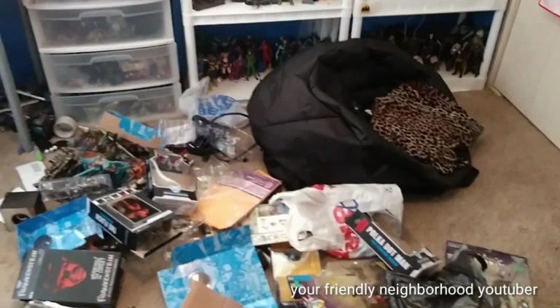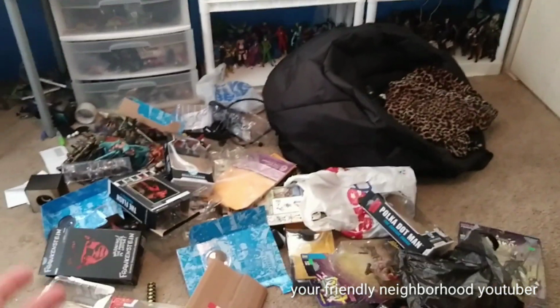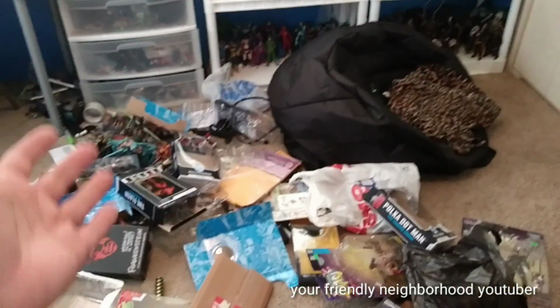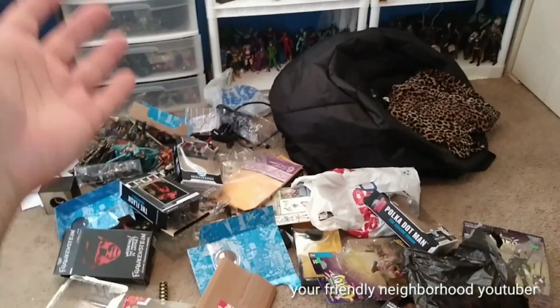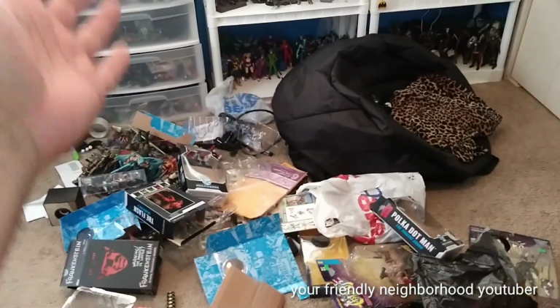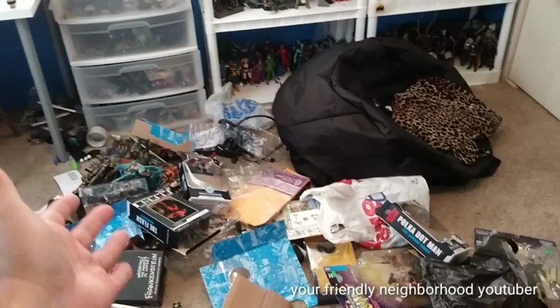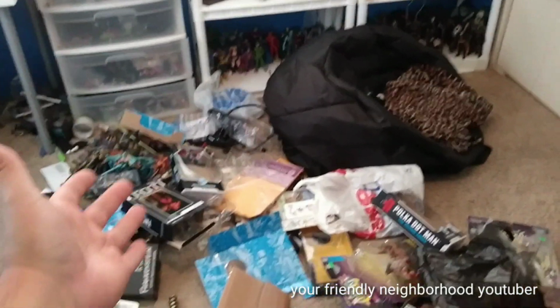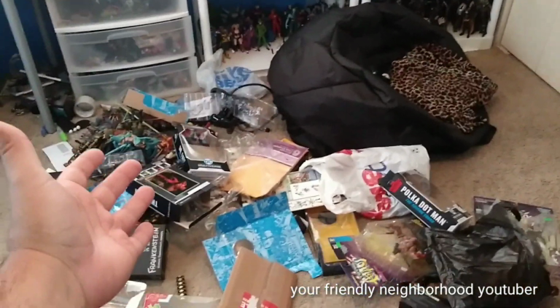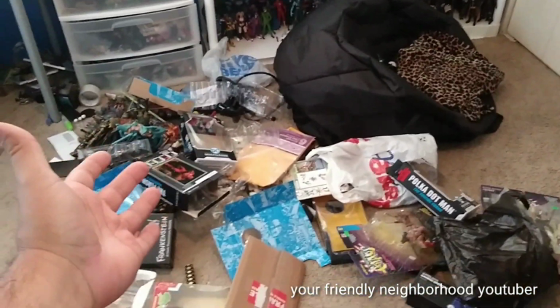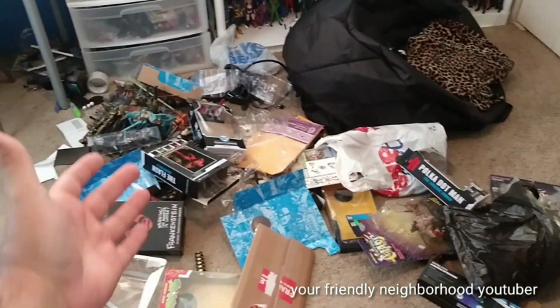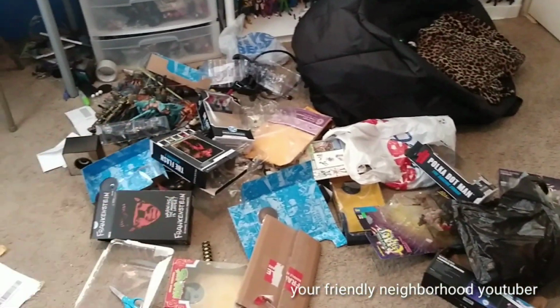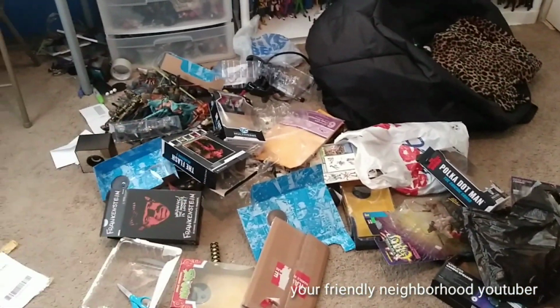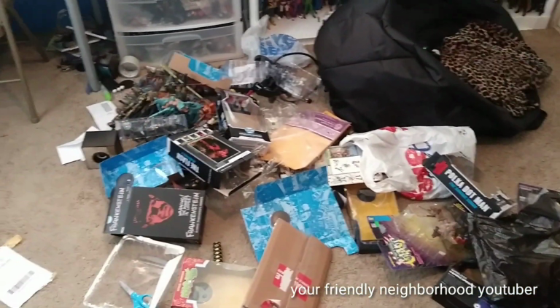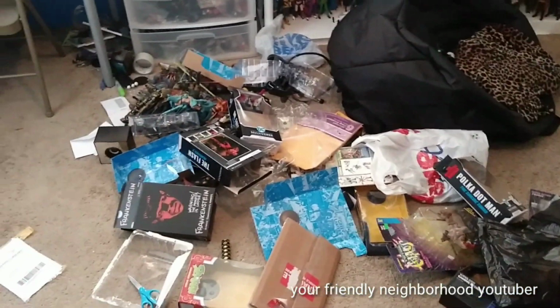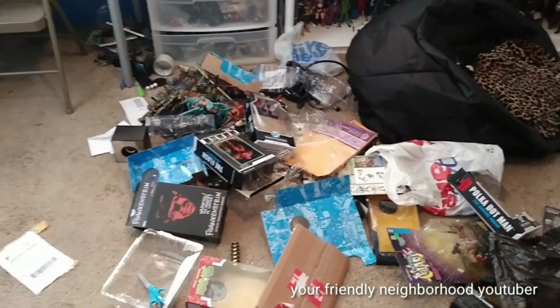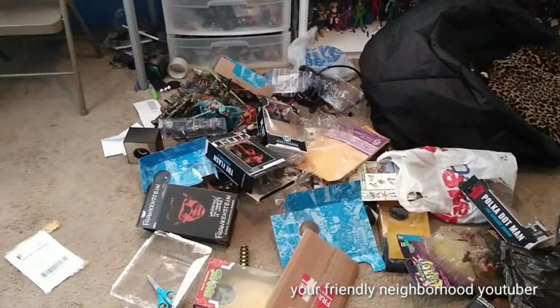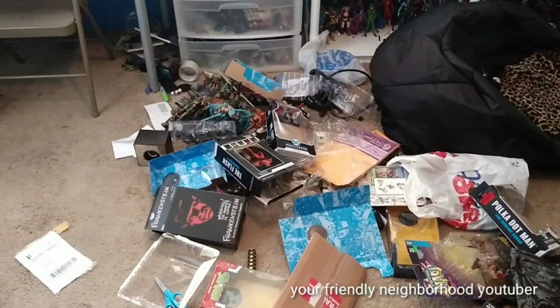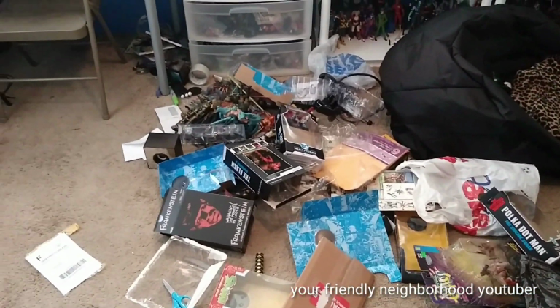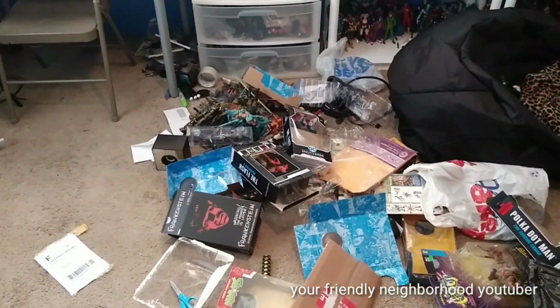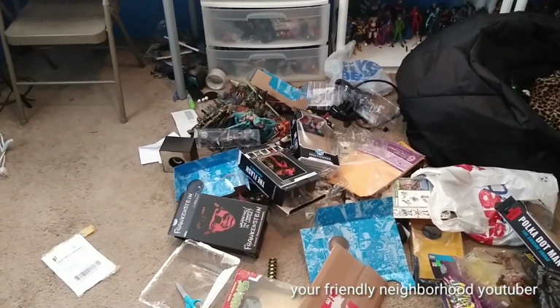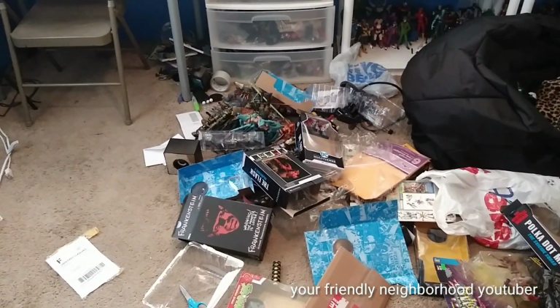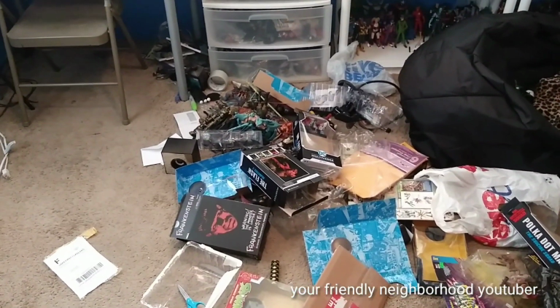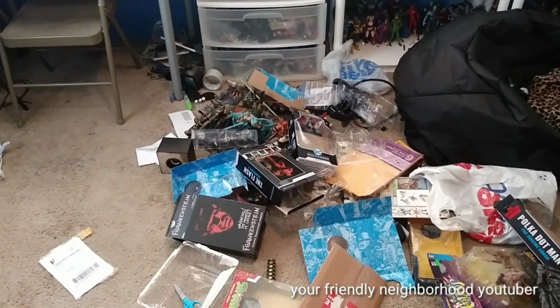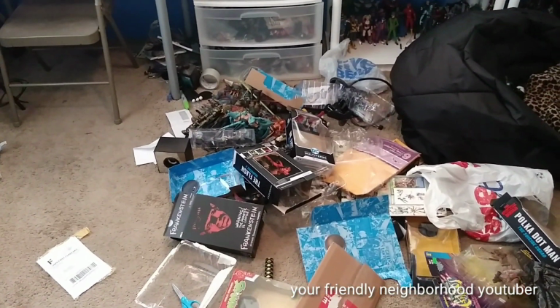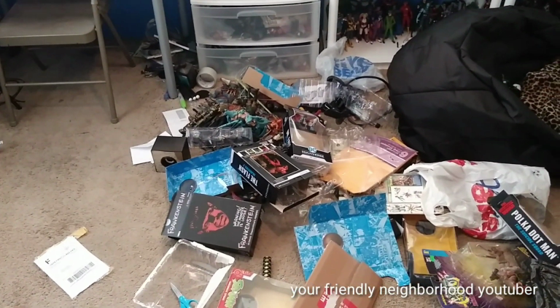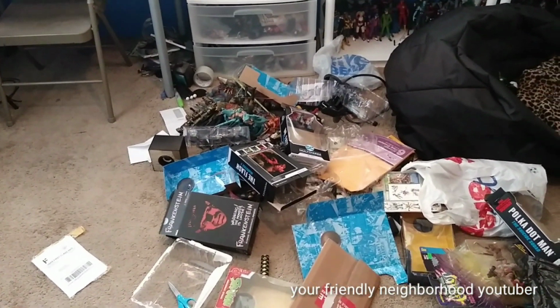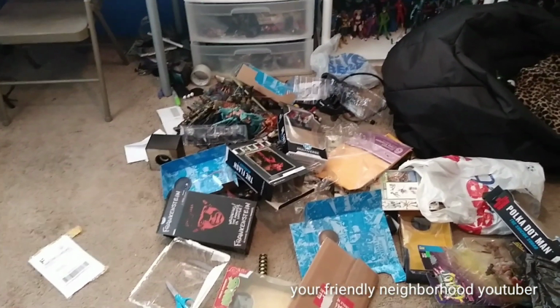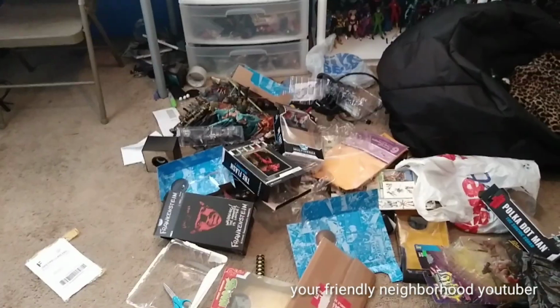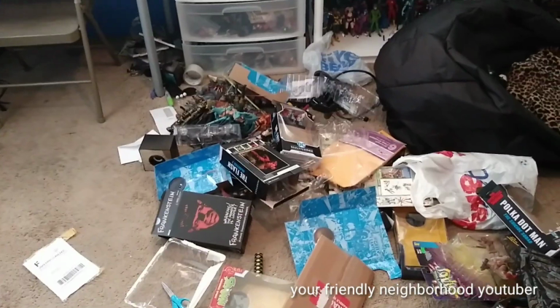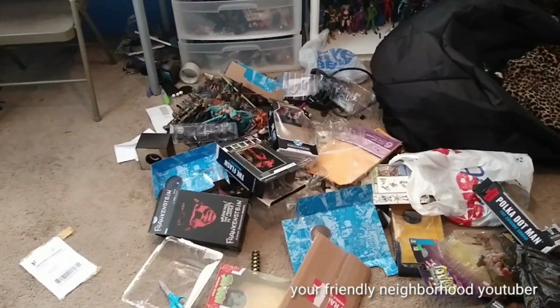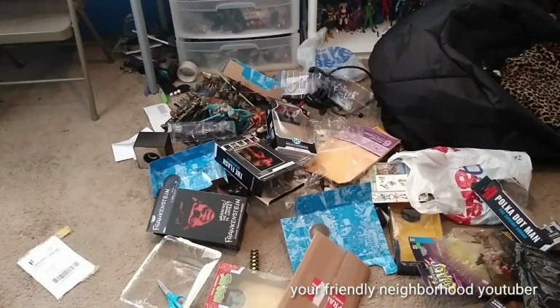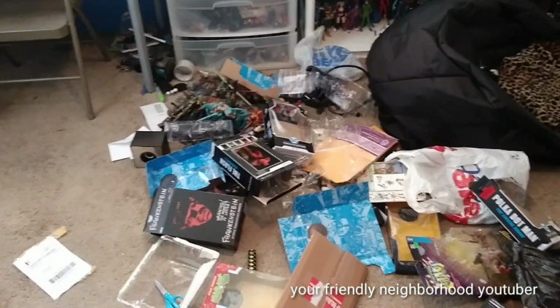As of right now I have to worry about this mess. So let's go ahead and try to organize this shit.